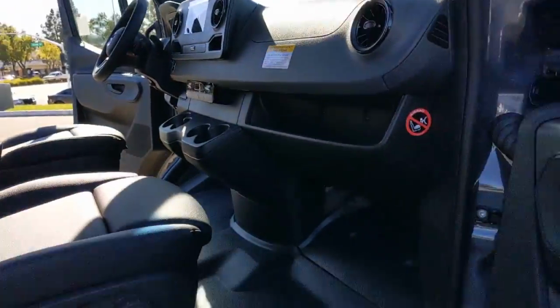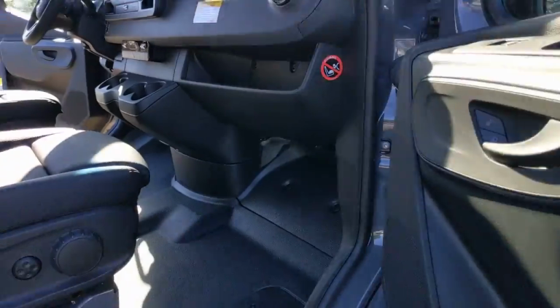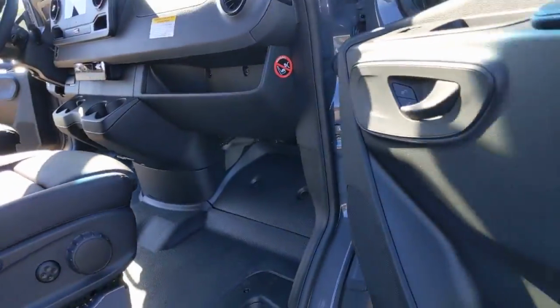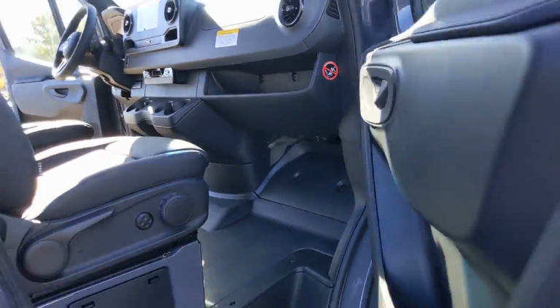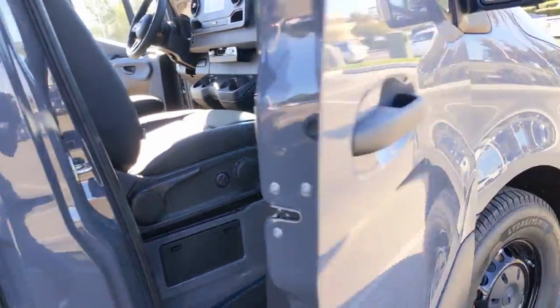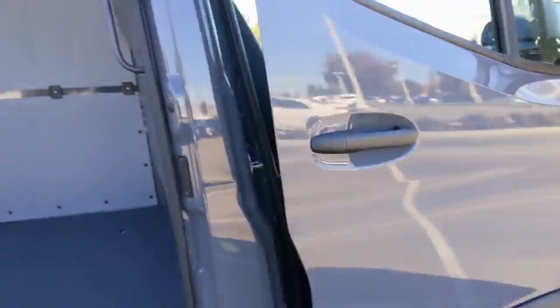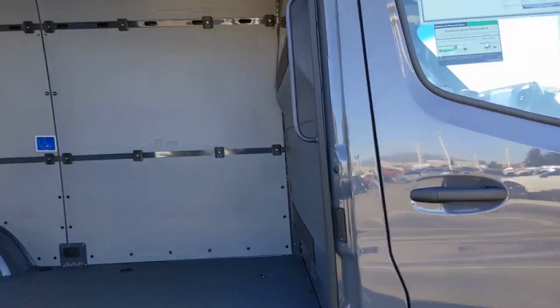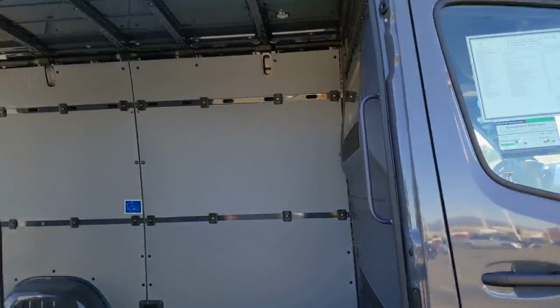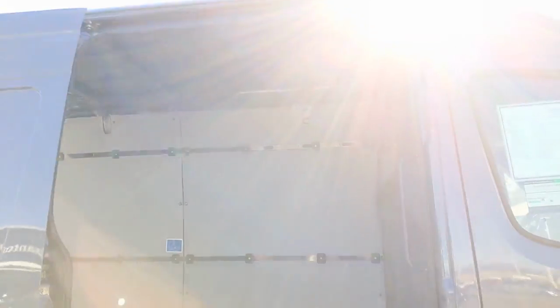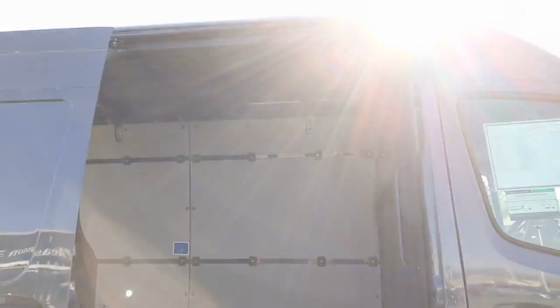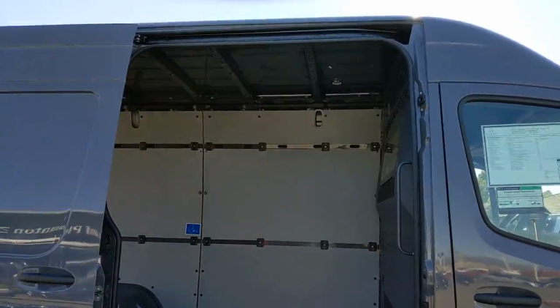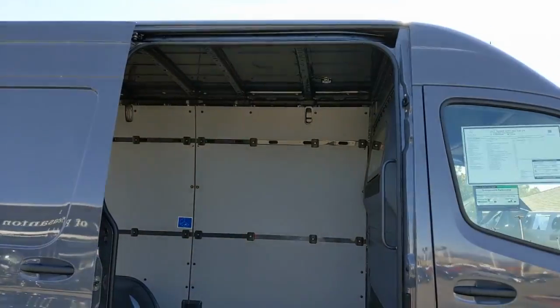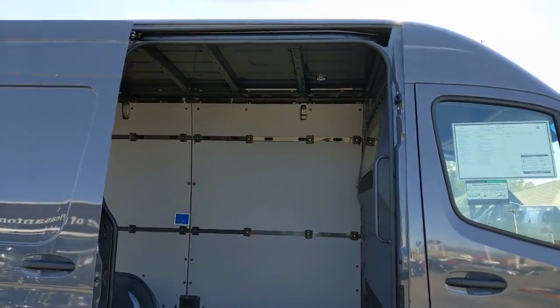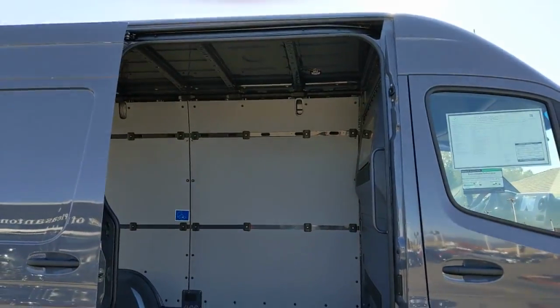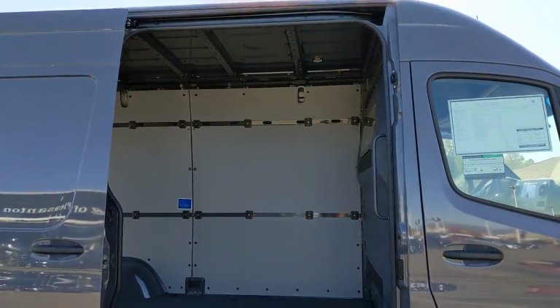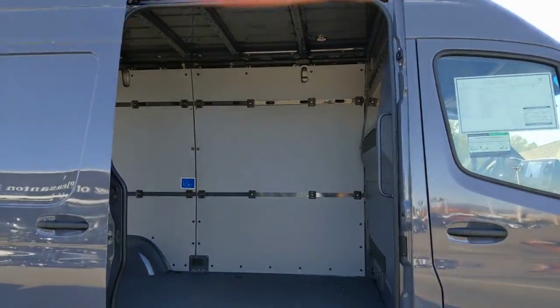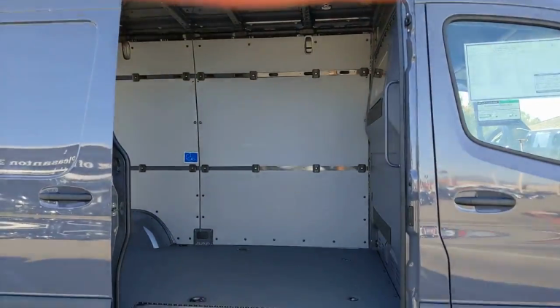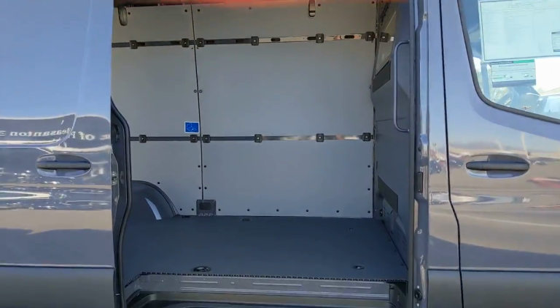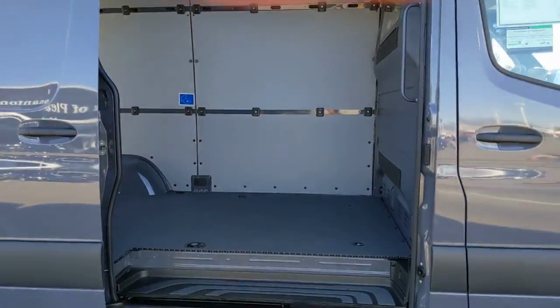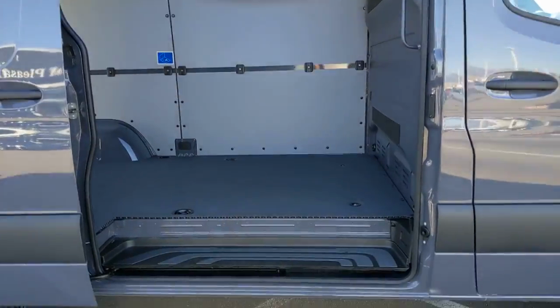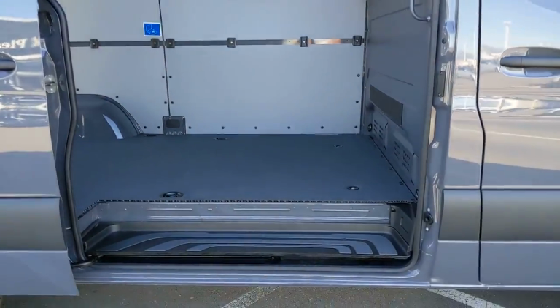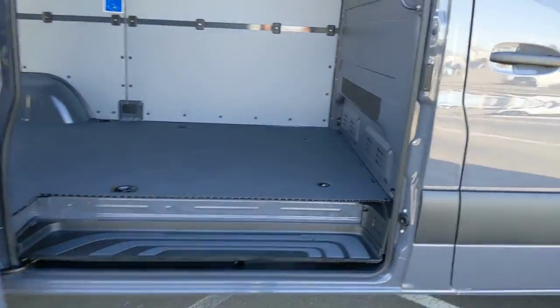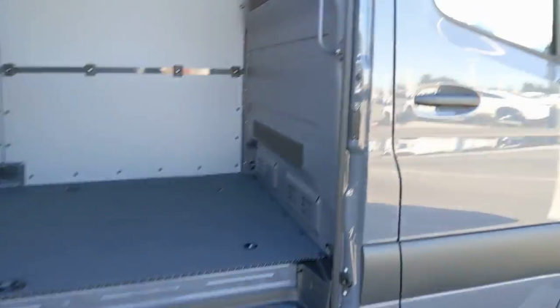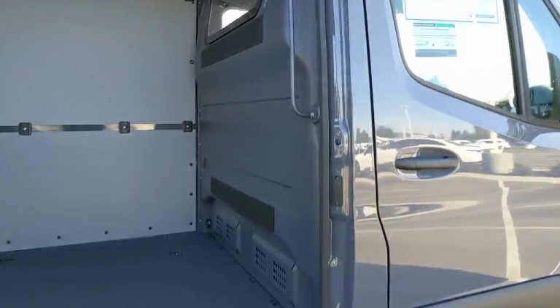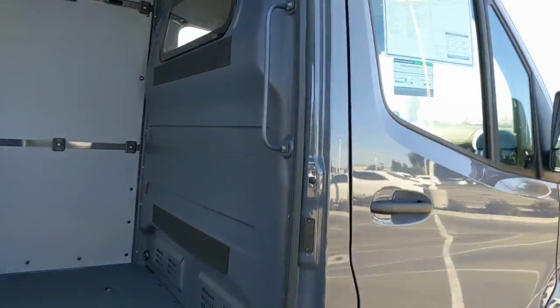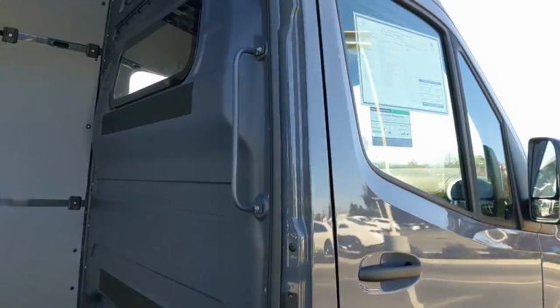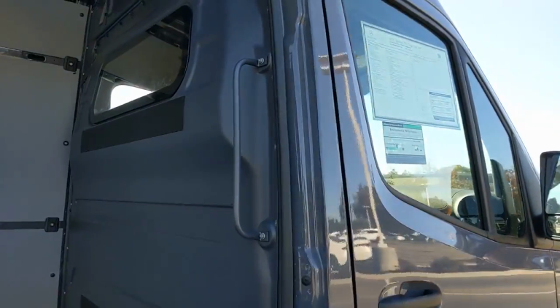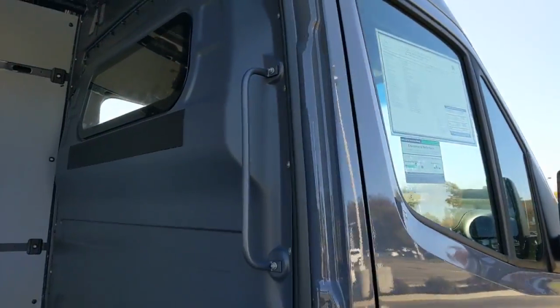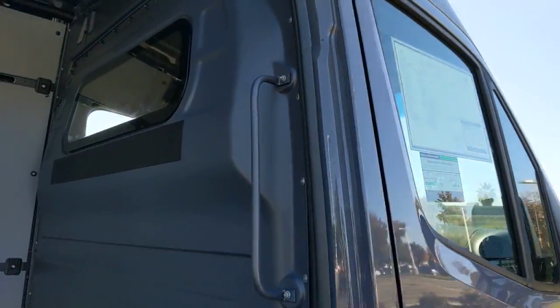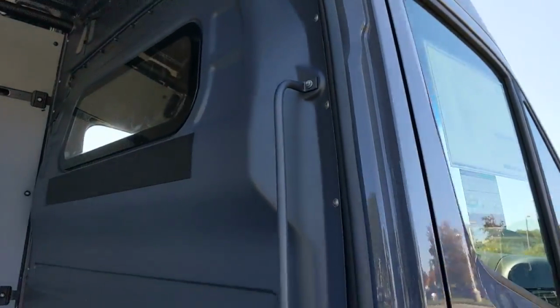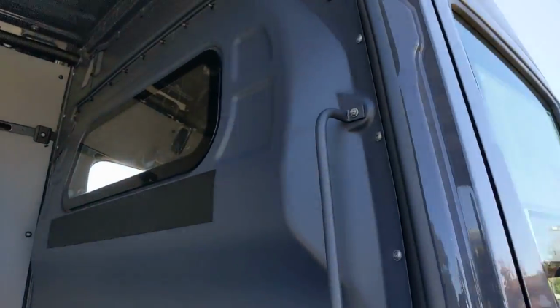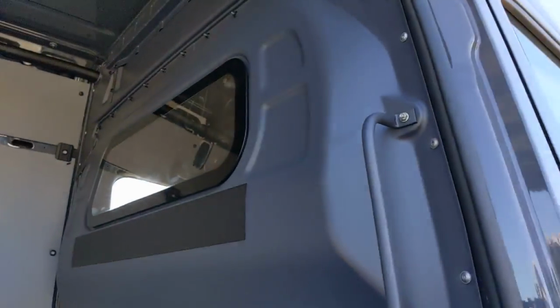Feel confident and secure in this capable, well-engineered Sprinter. Treat yourself to a road test today — our staff will give you an outstanding customer experience.